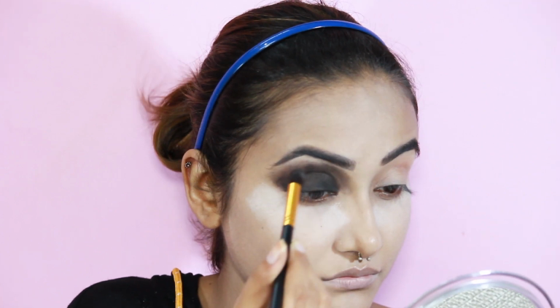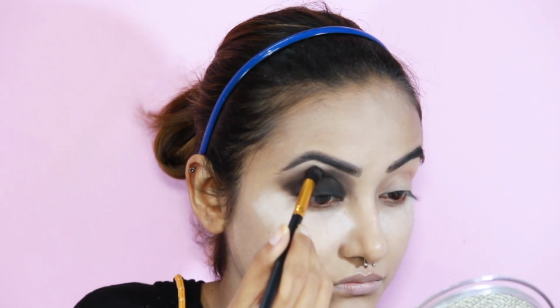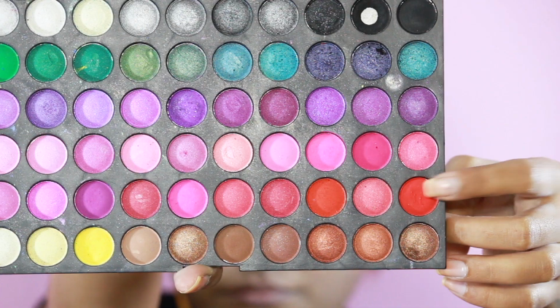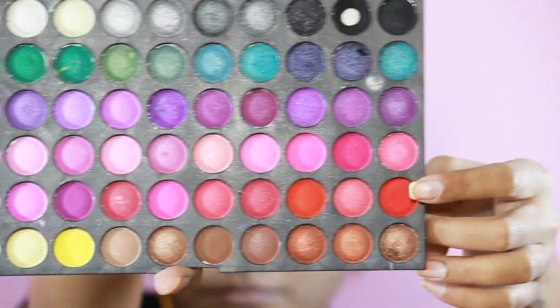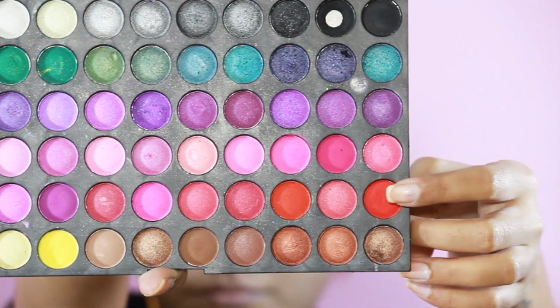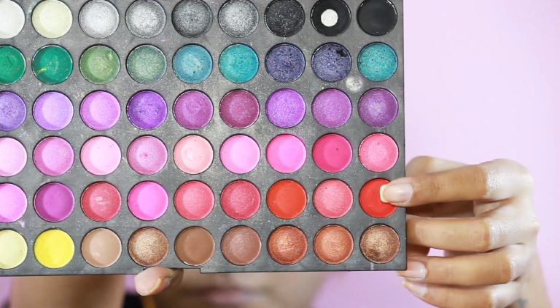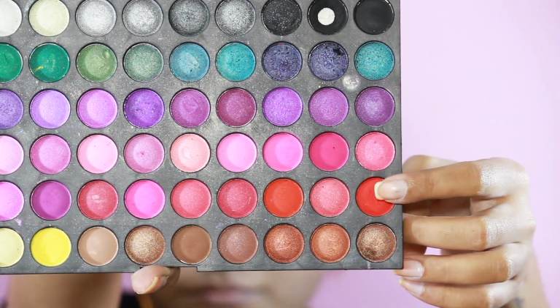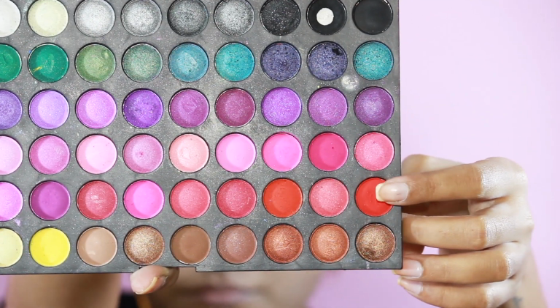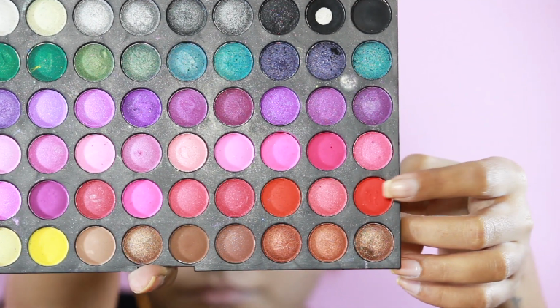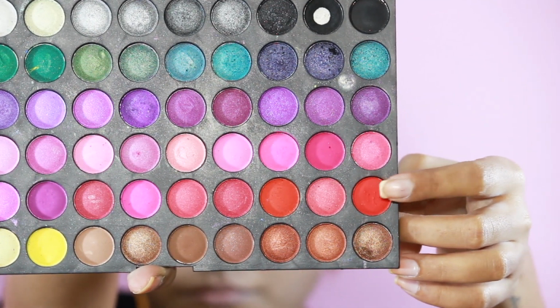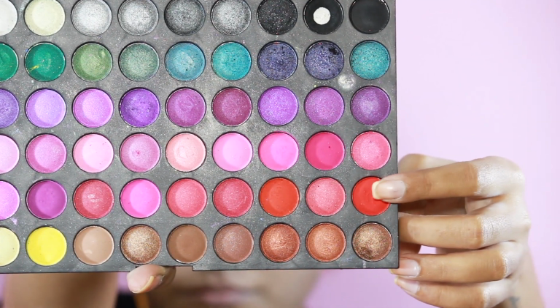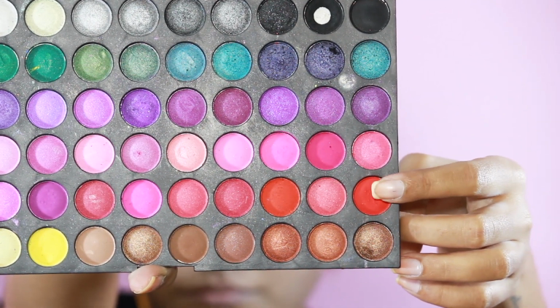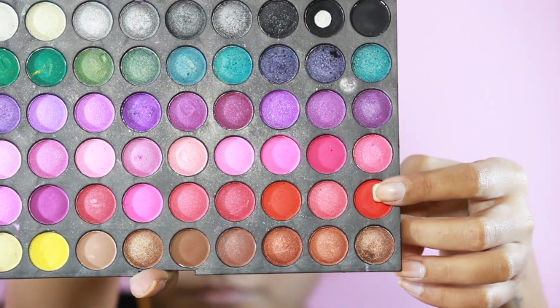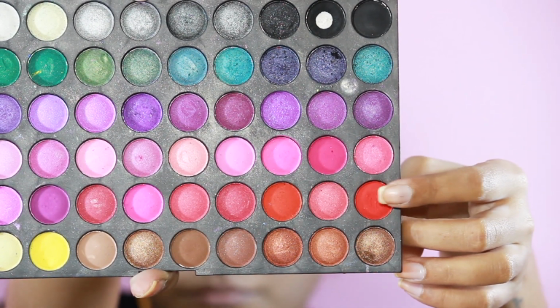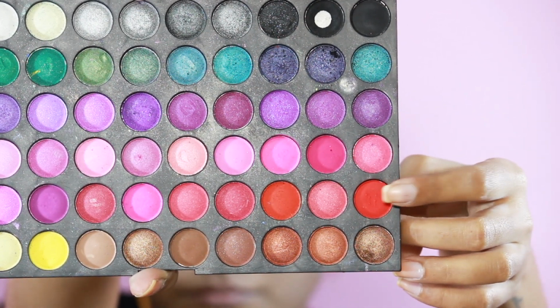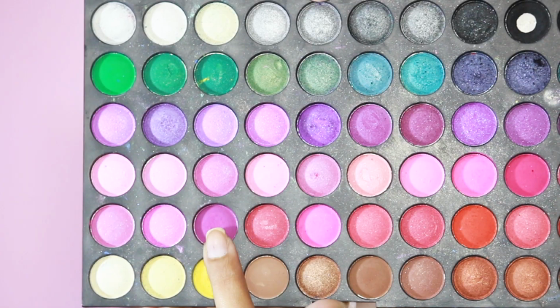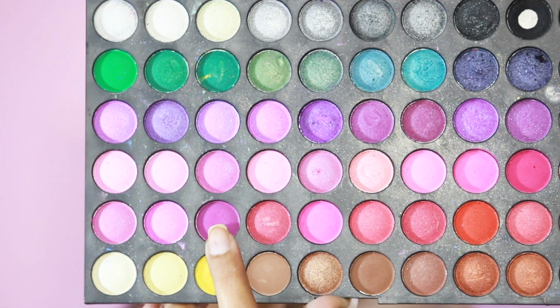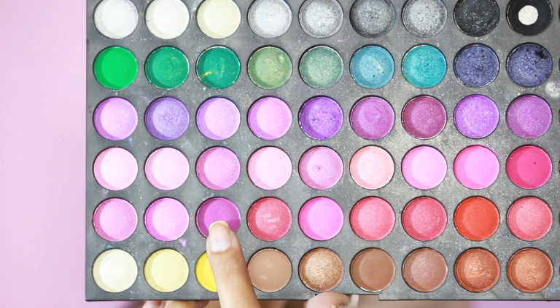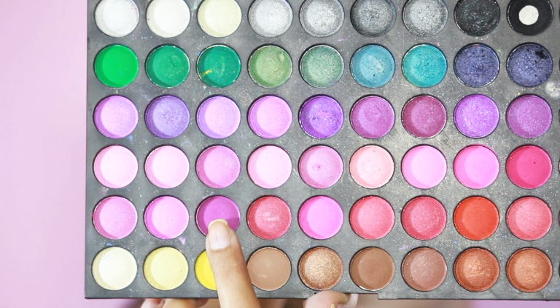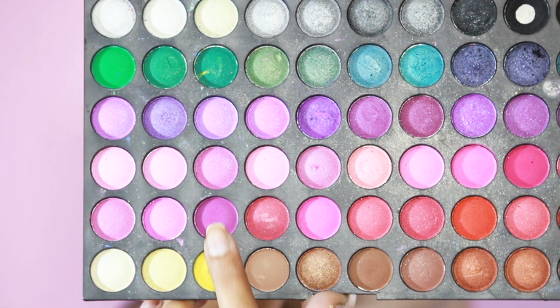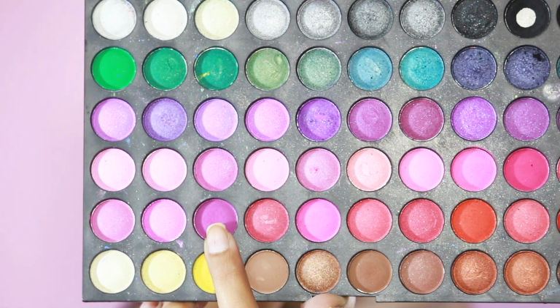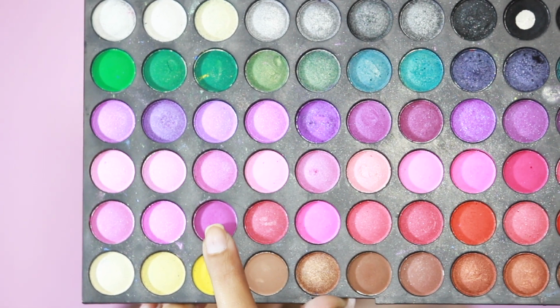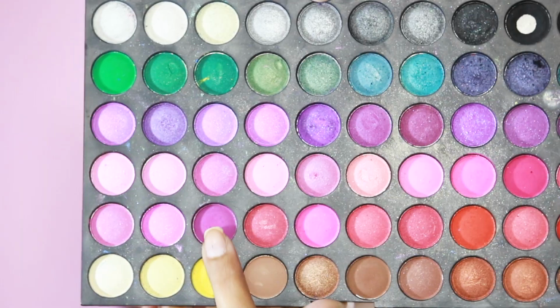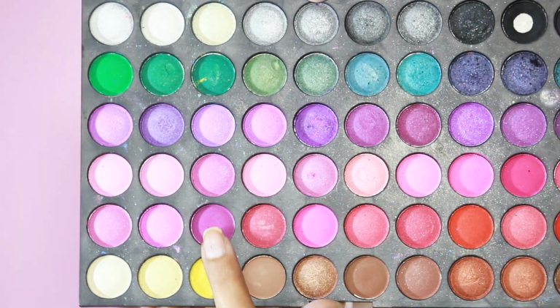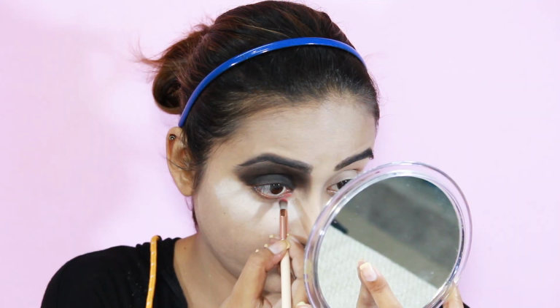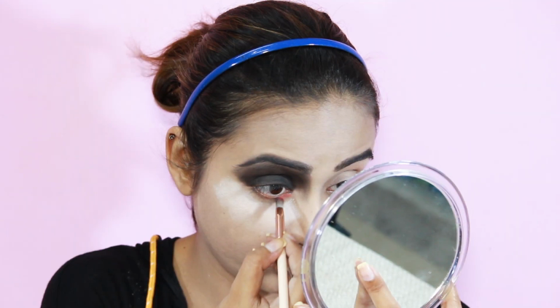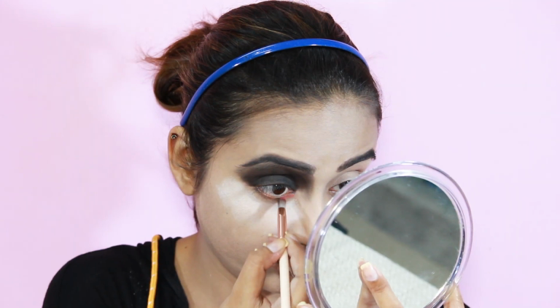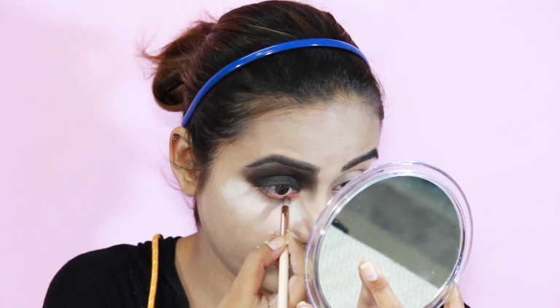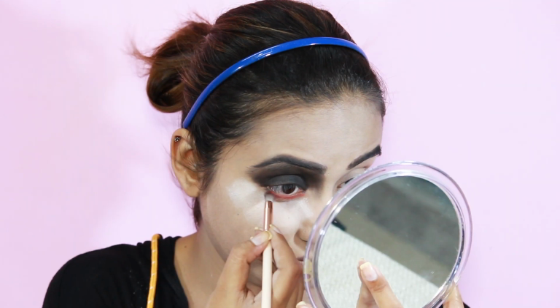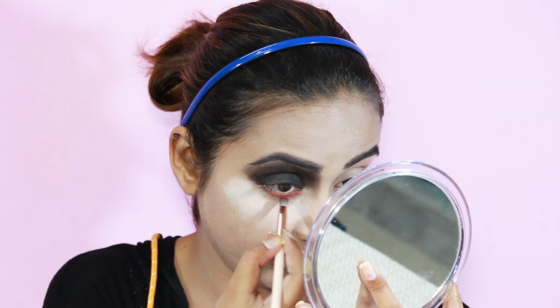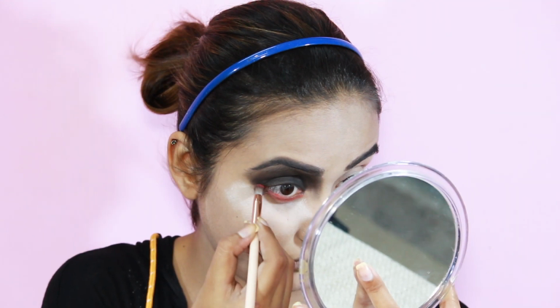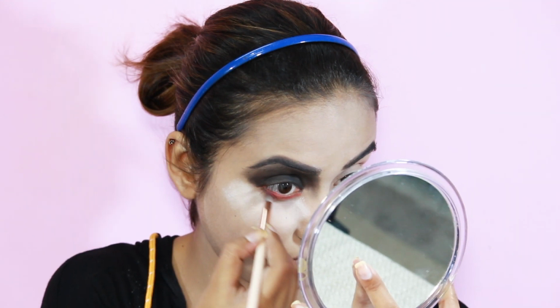For the lower lash line I'm going to use these two purple and red shades from the same palette.